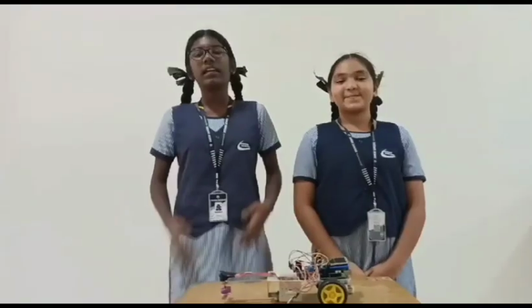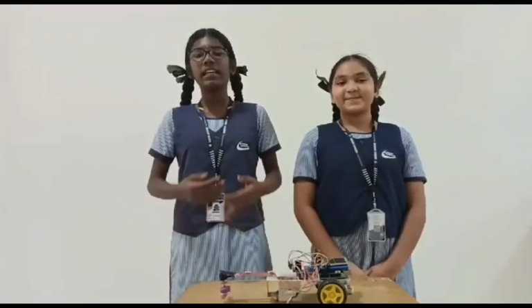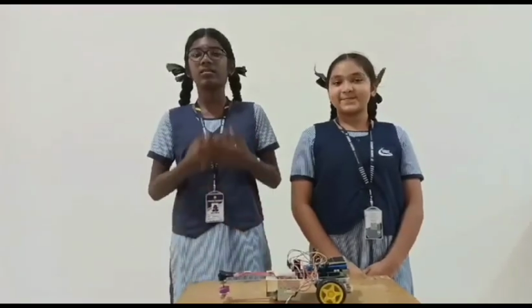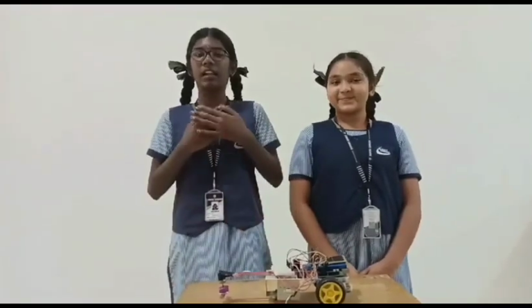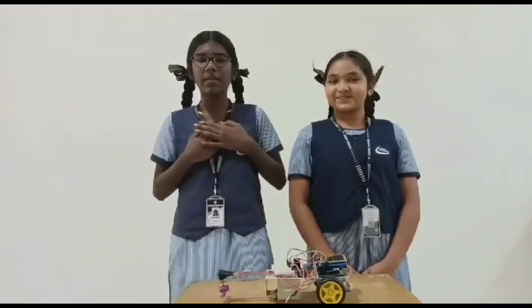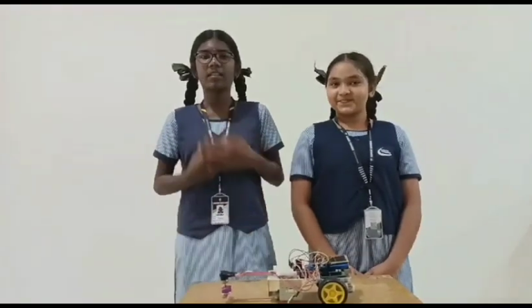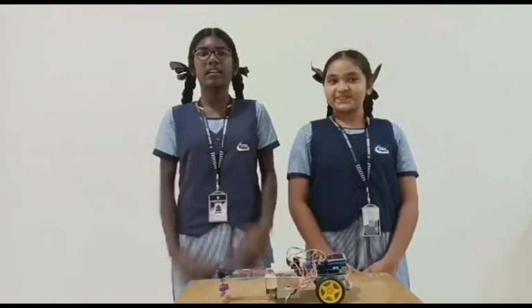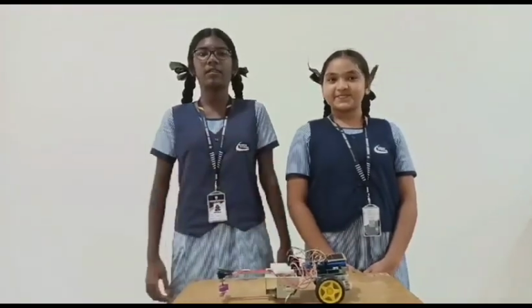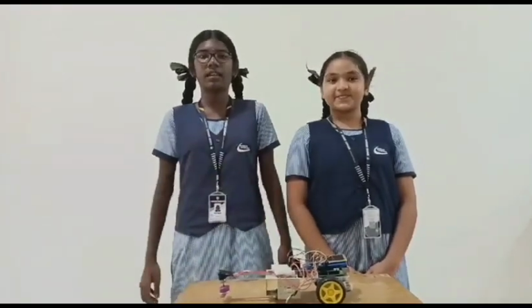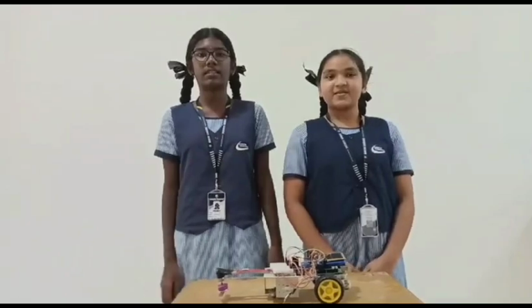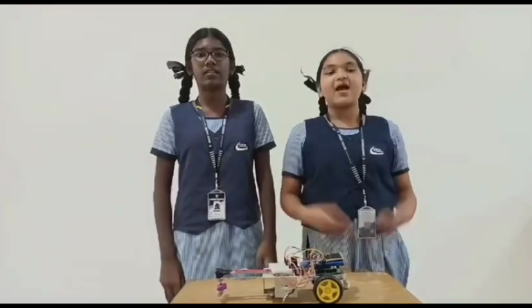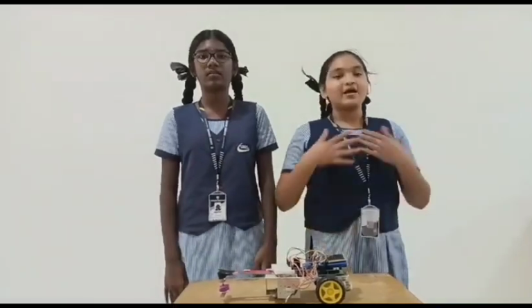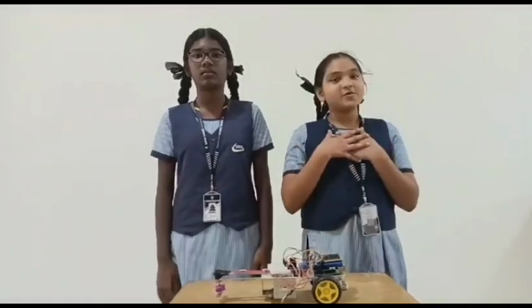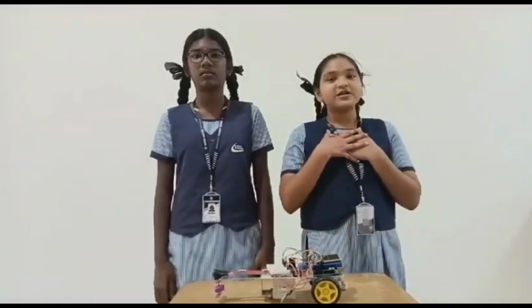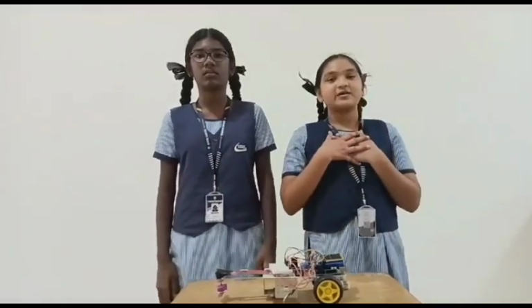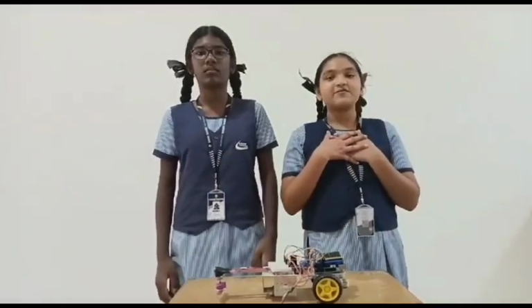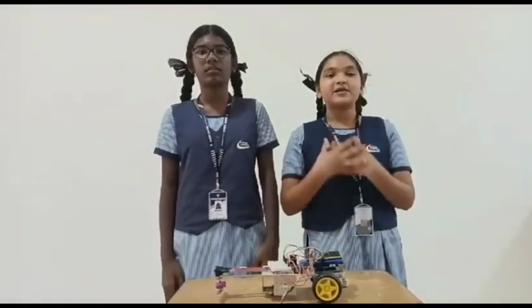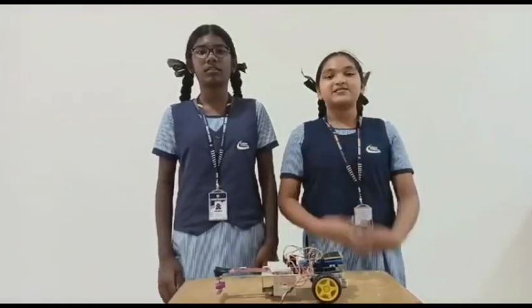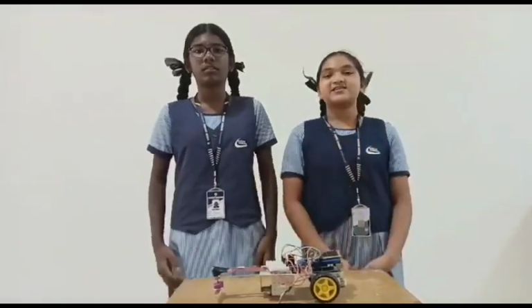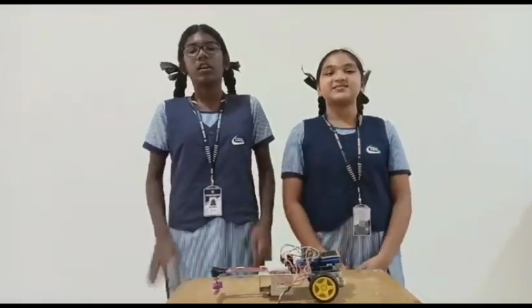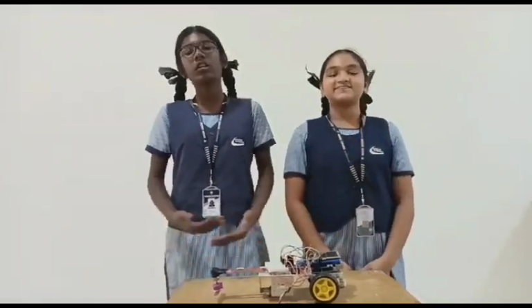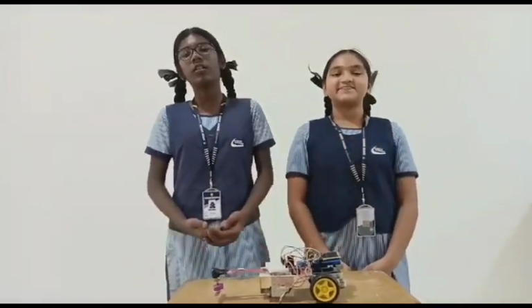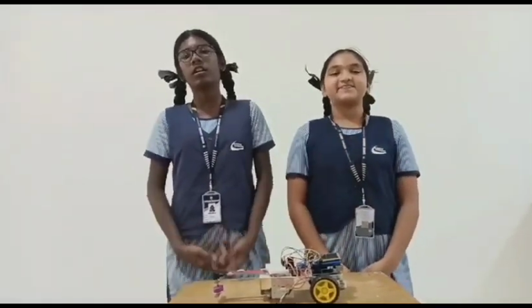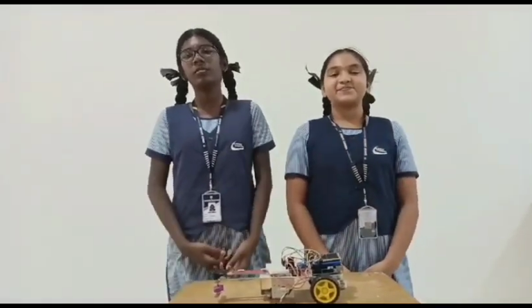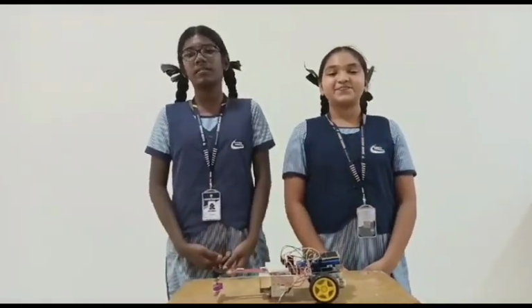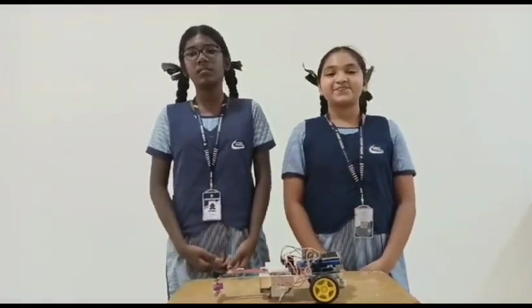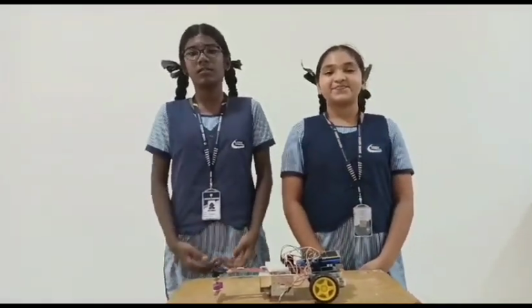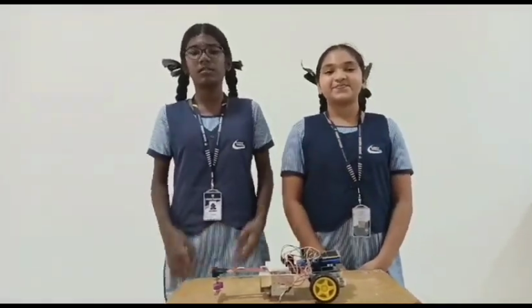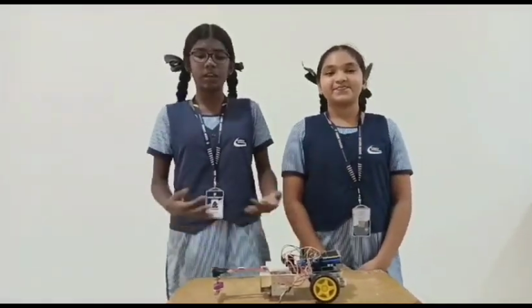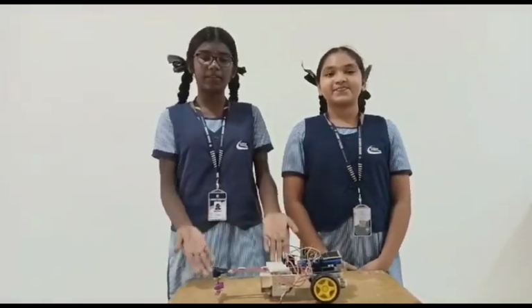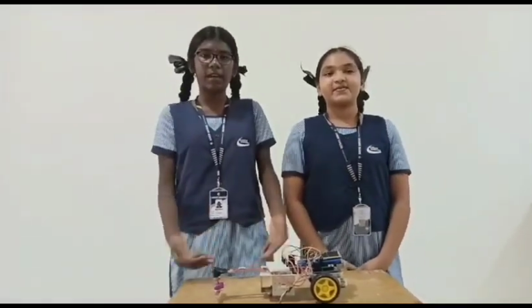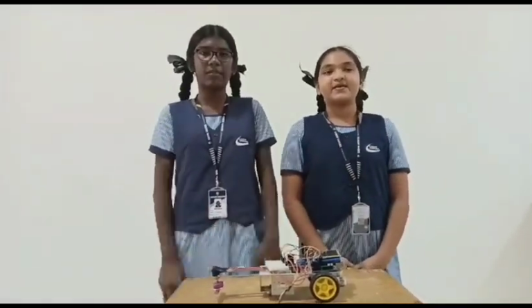Greetings. I am Arjella from Great Southern. I am Sona Shukat. Today we are here to present the personal project: Solar Power Land Rover.